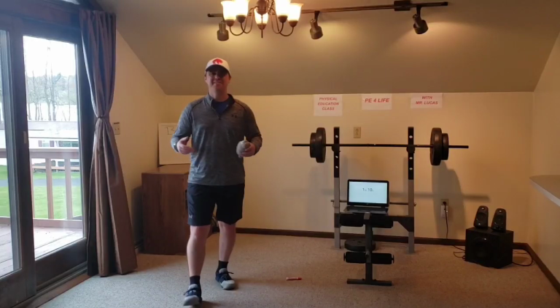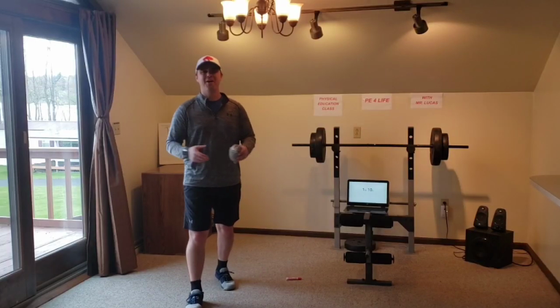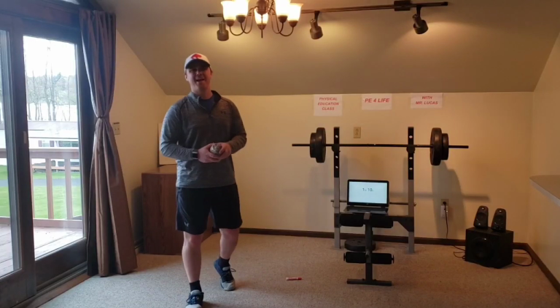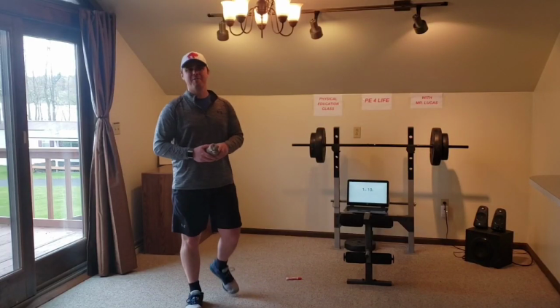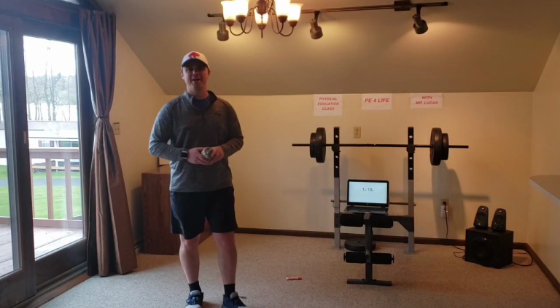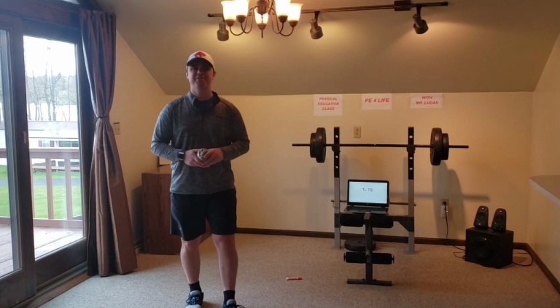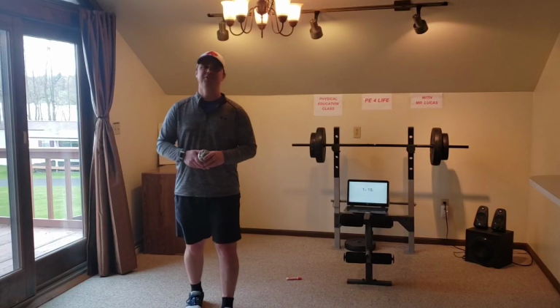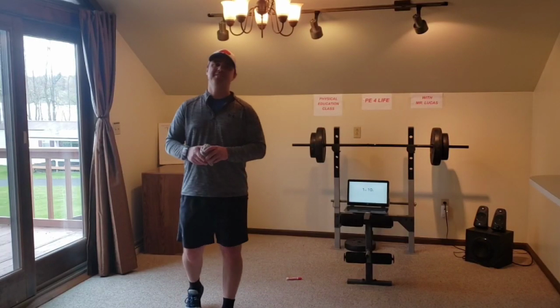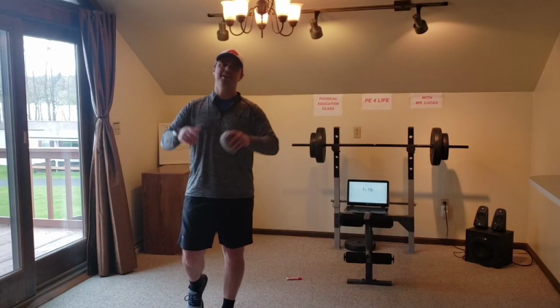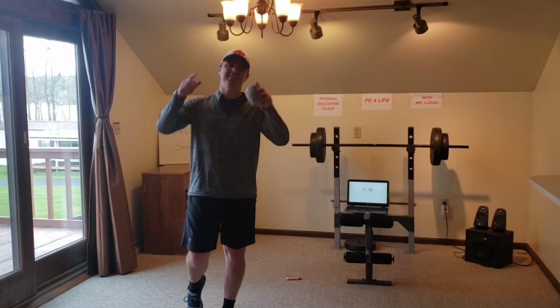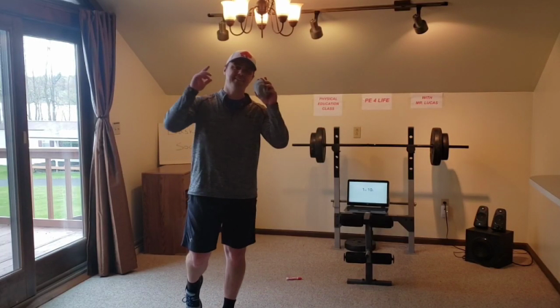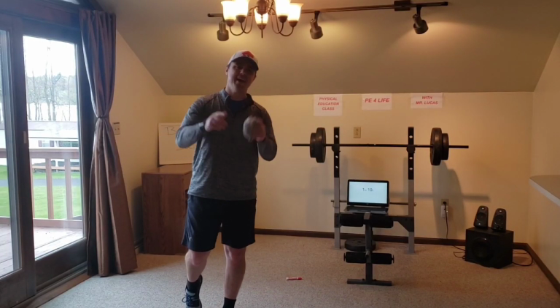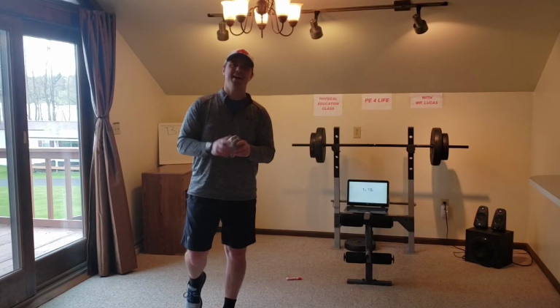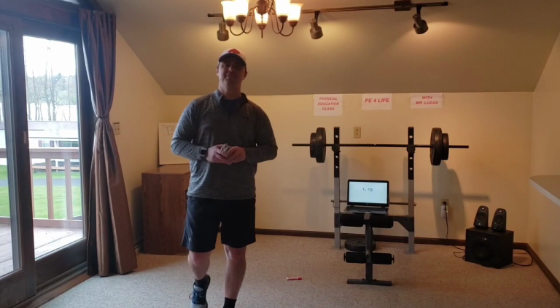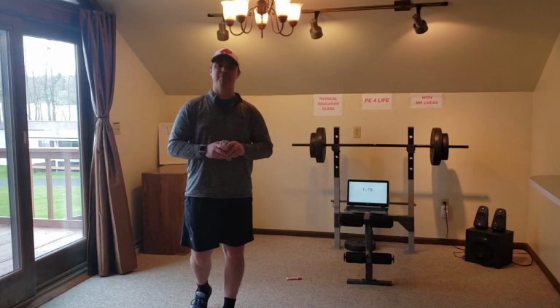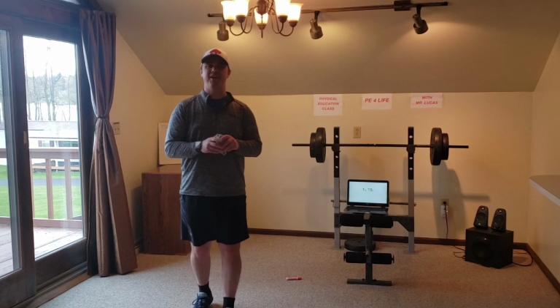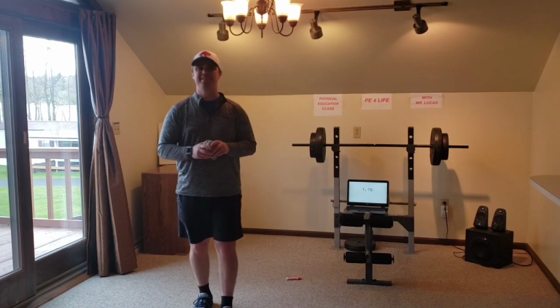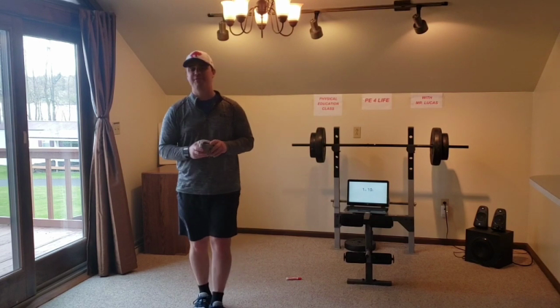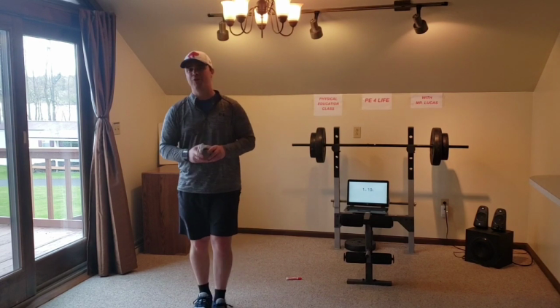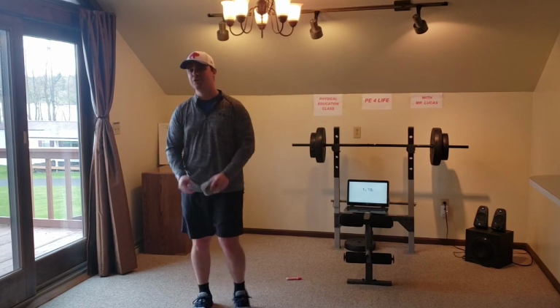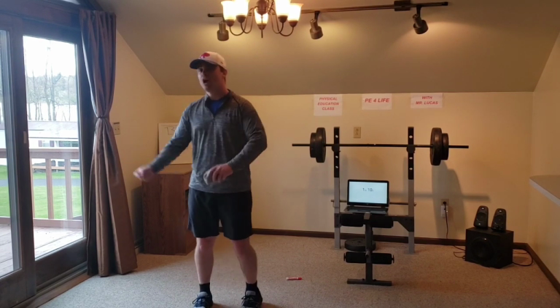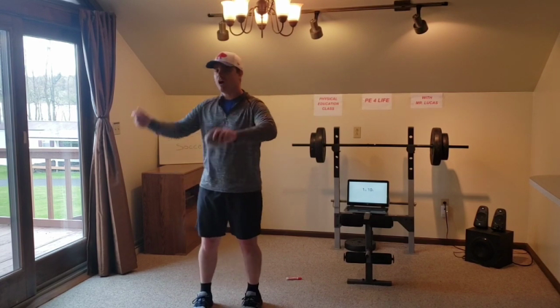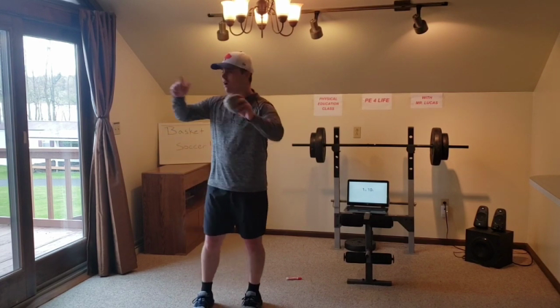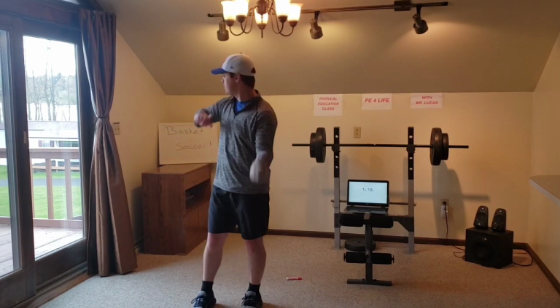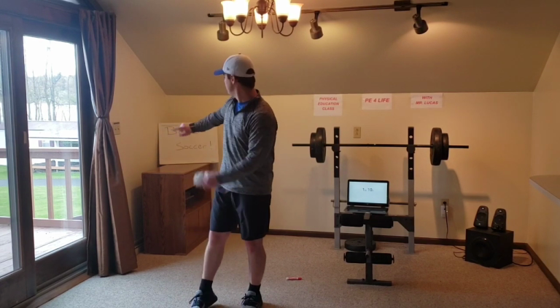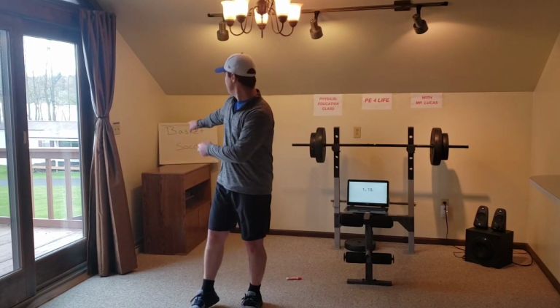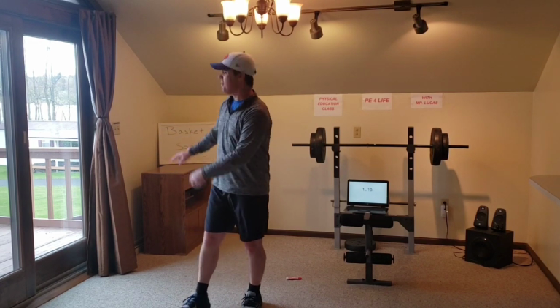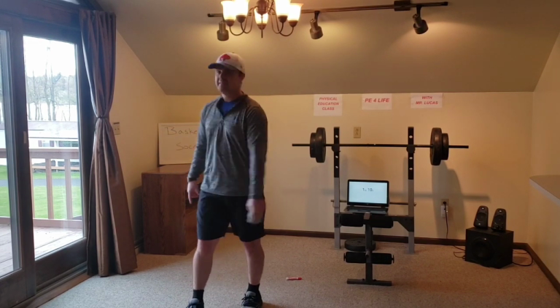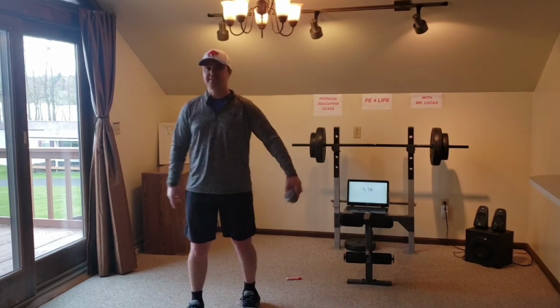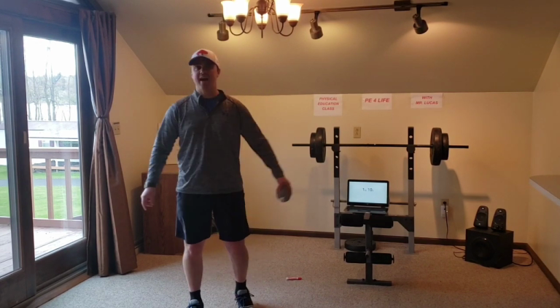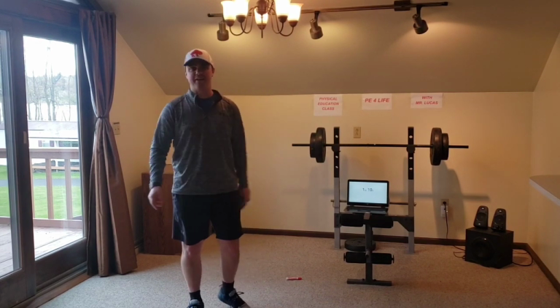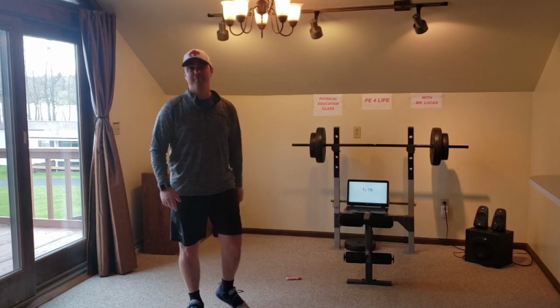What's going on everybody? Mr. Lucas here and today I have a super fun activity for you called basket soccer.